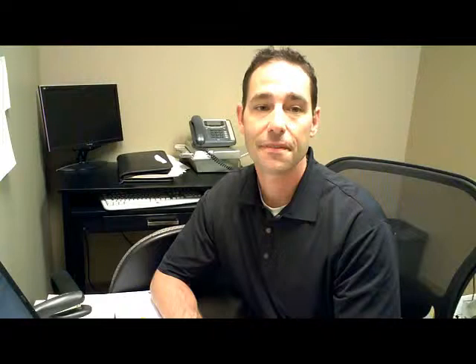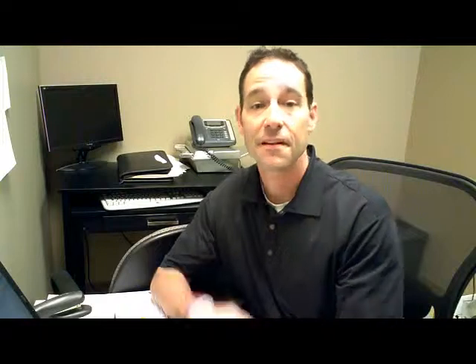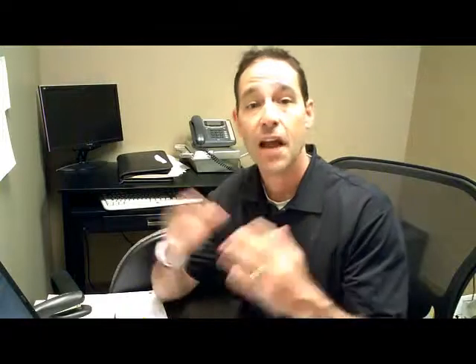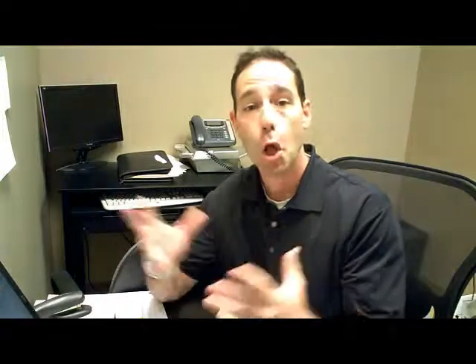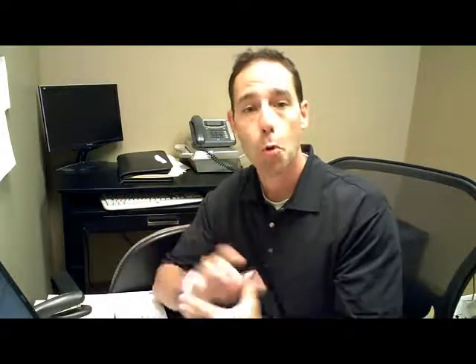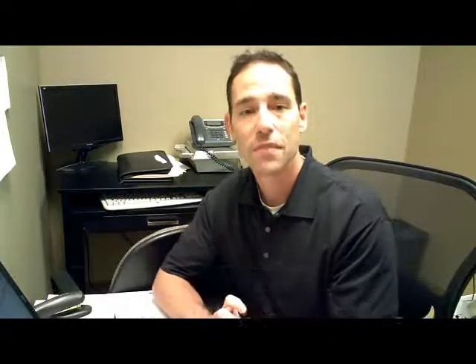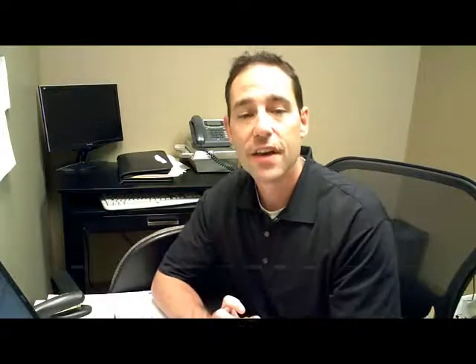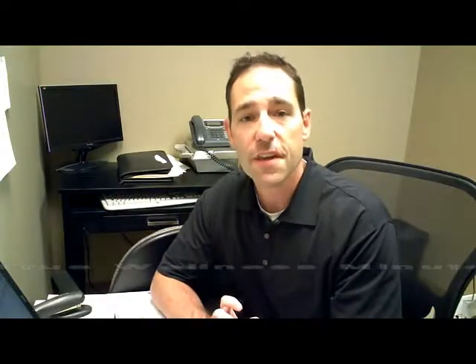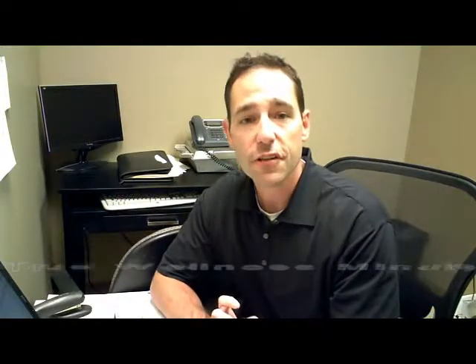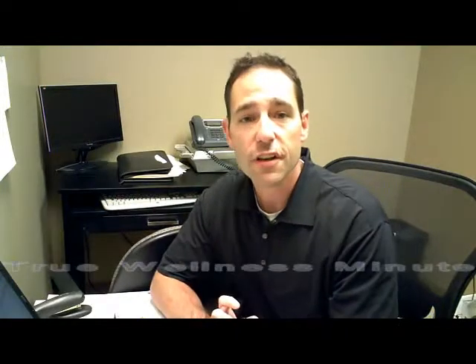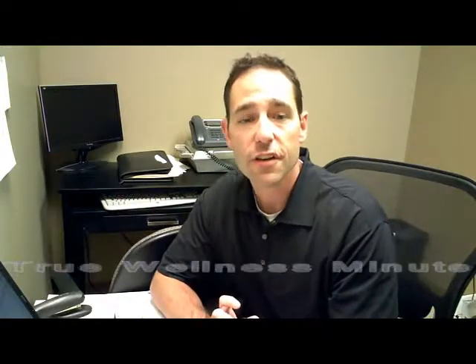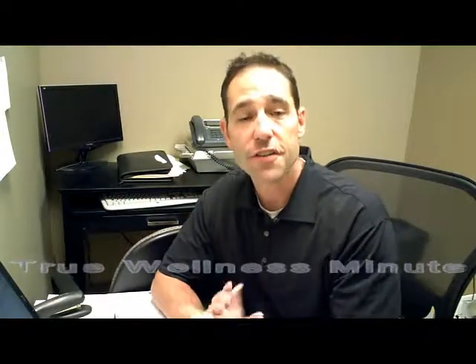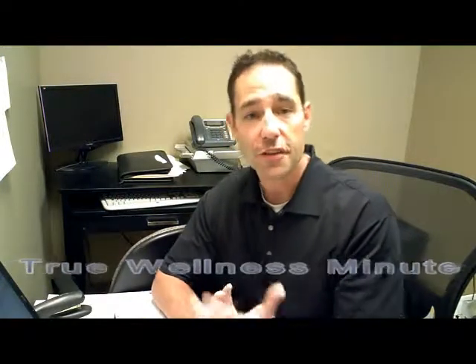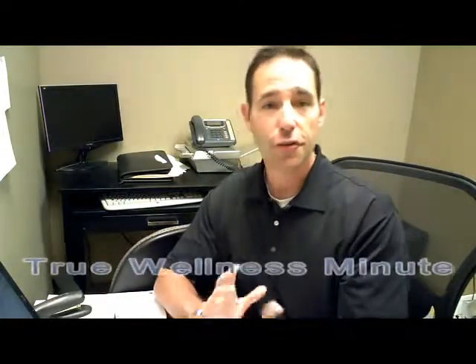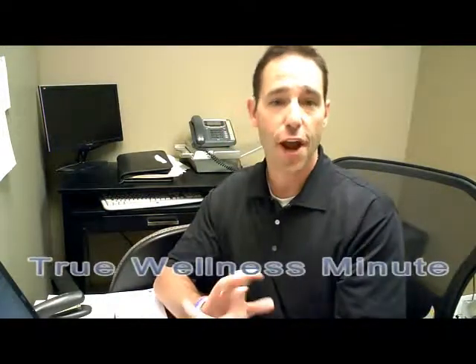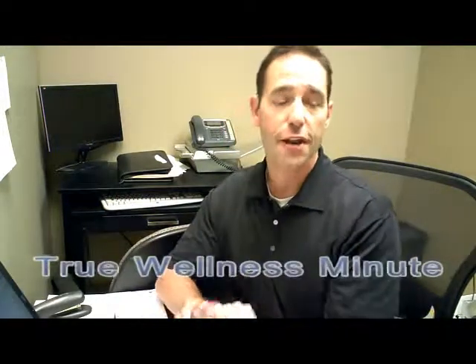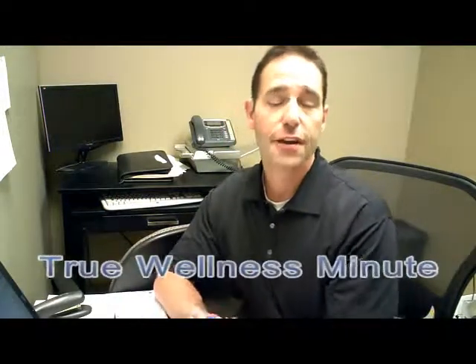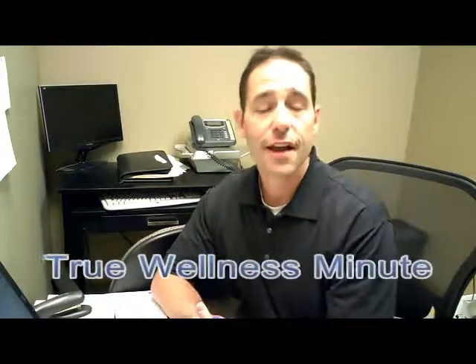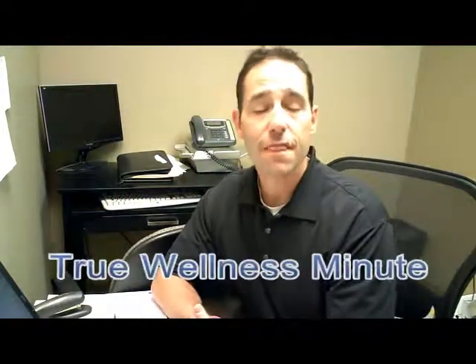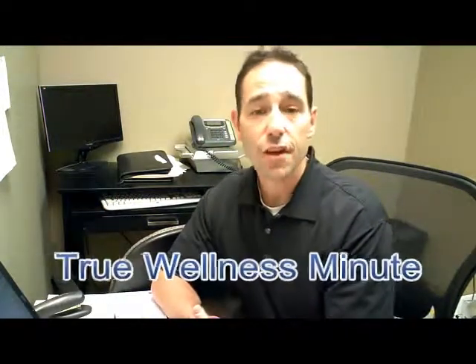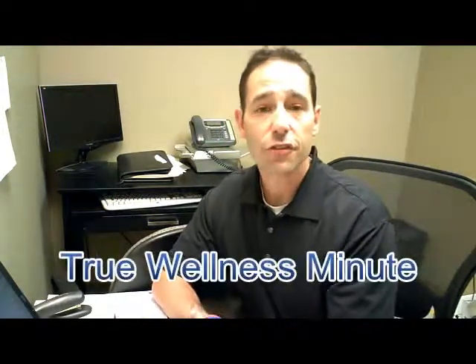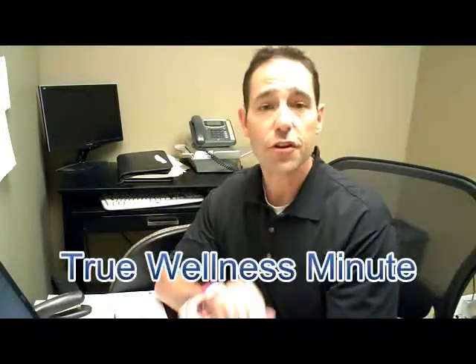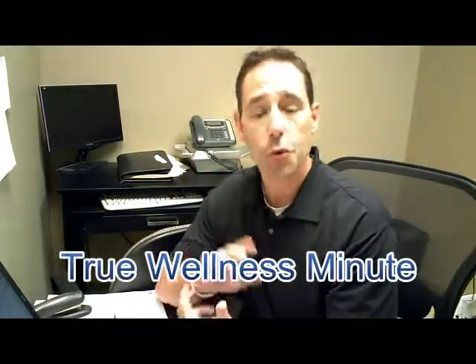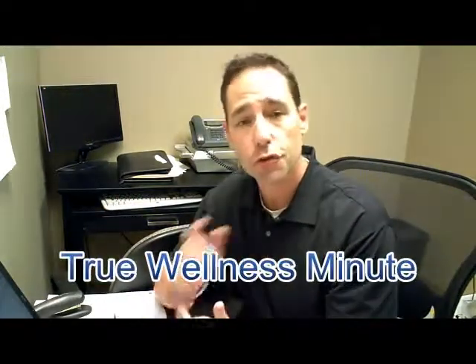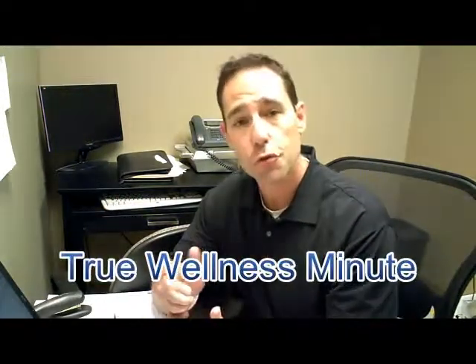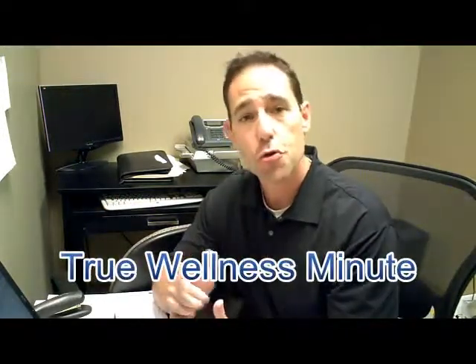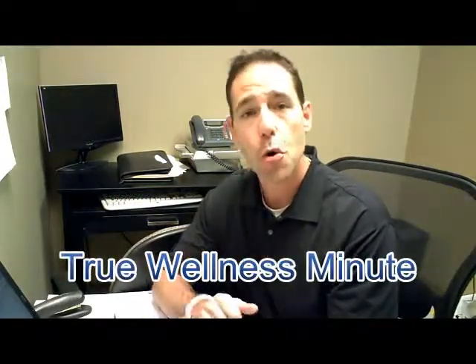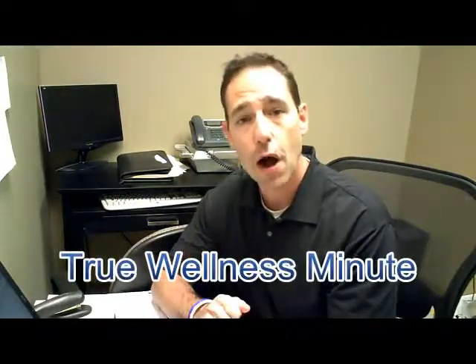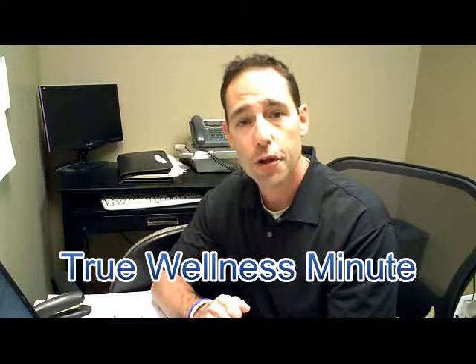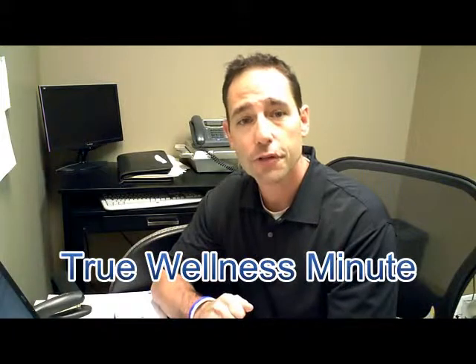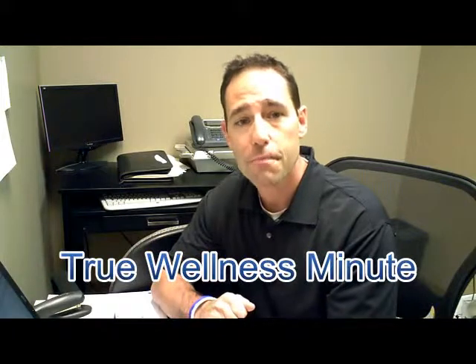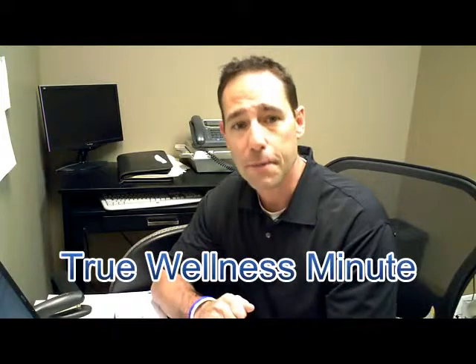Hello, this is Dr. Chad, and this is your True Wellness Minute.